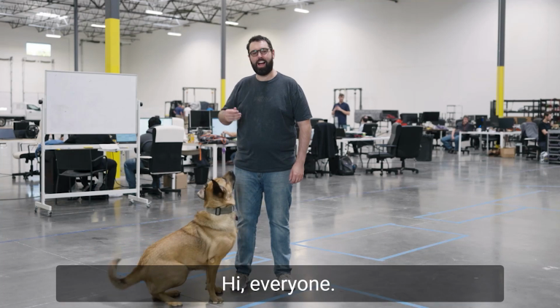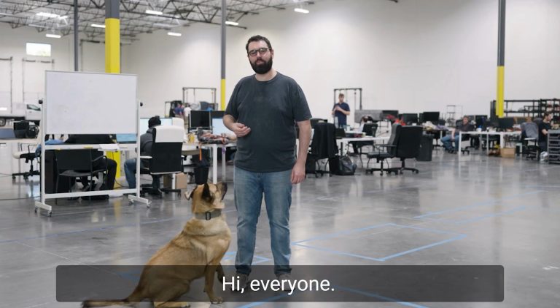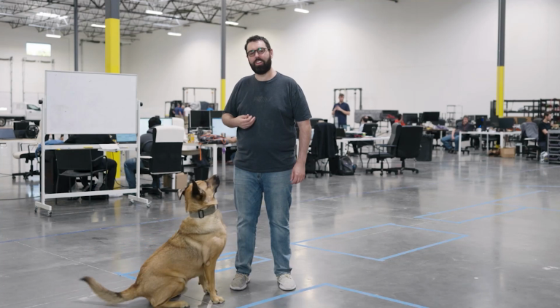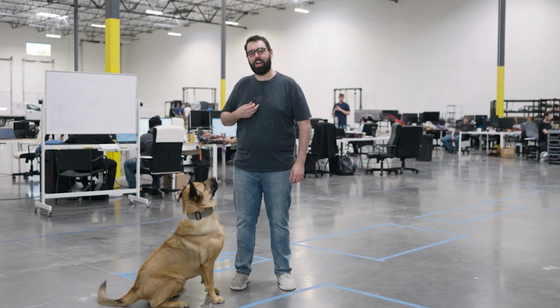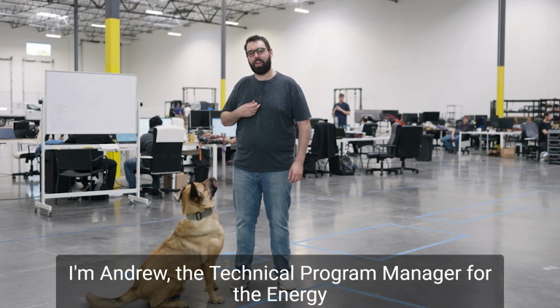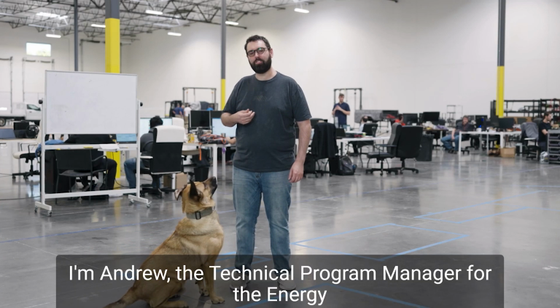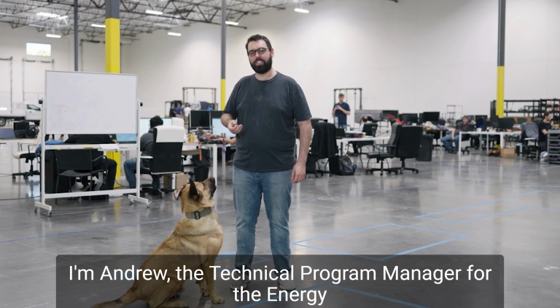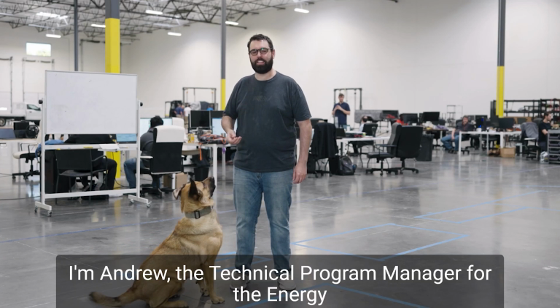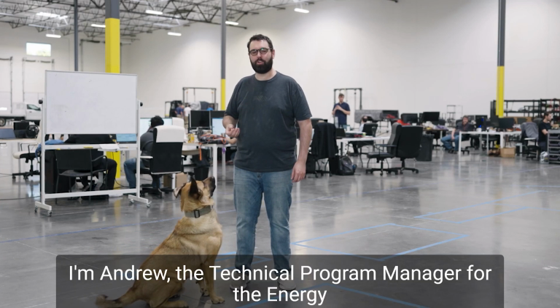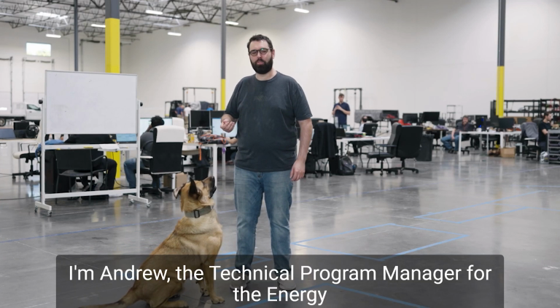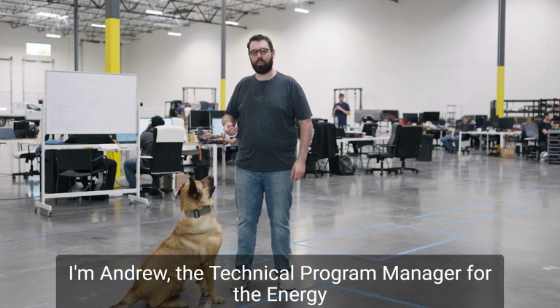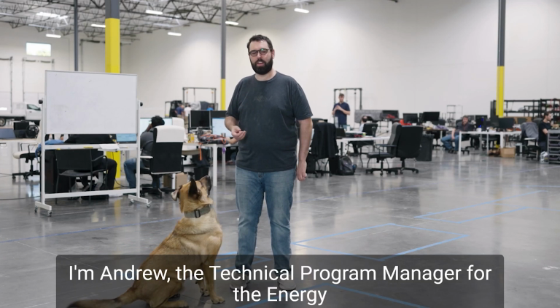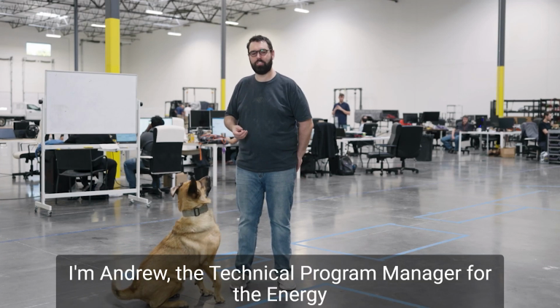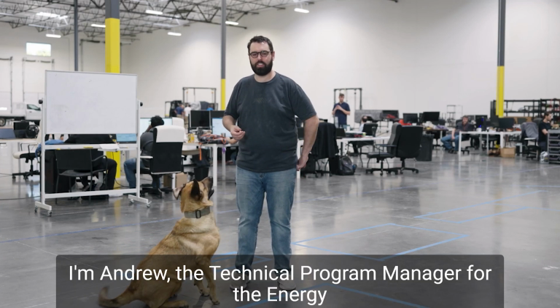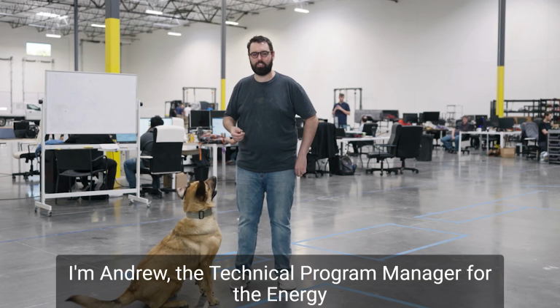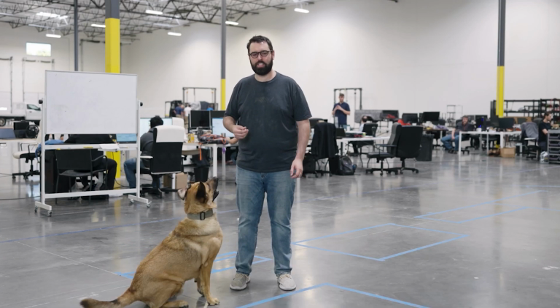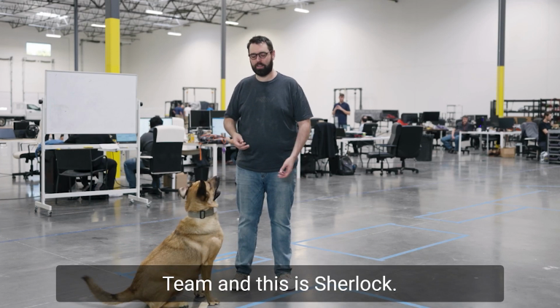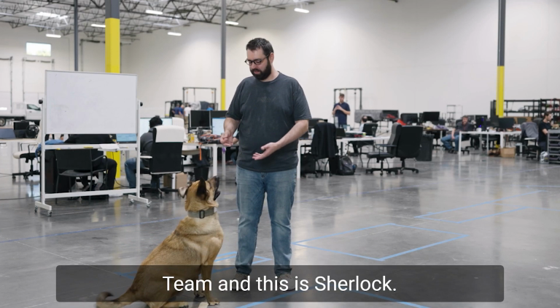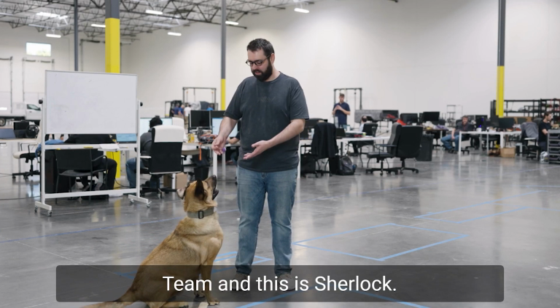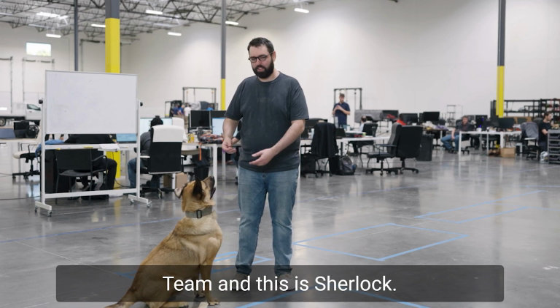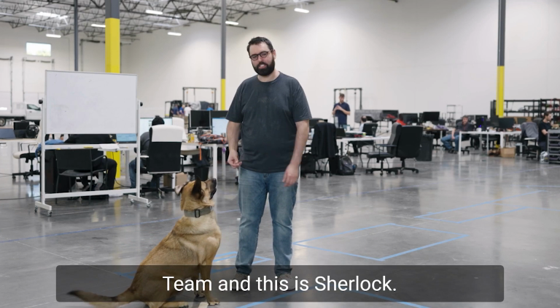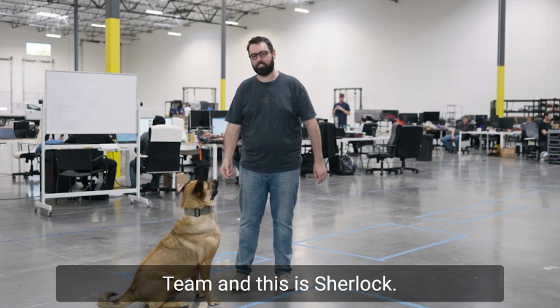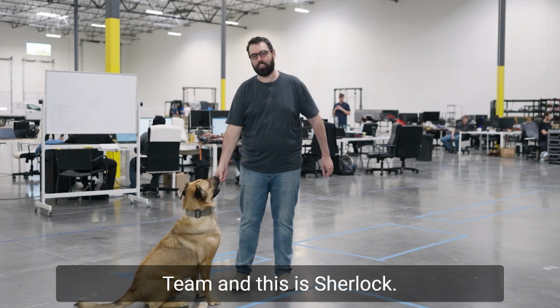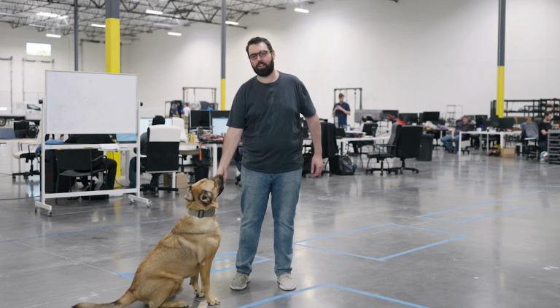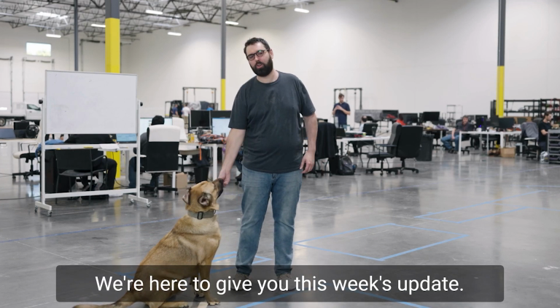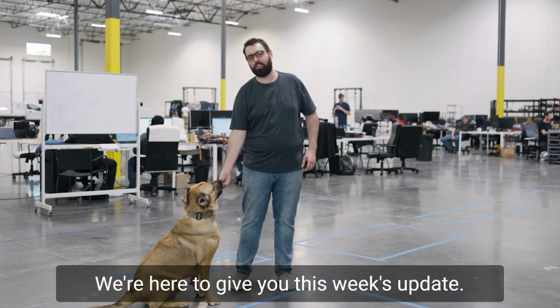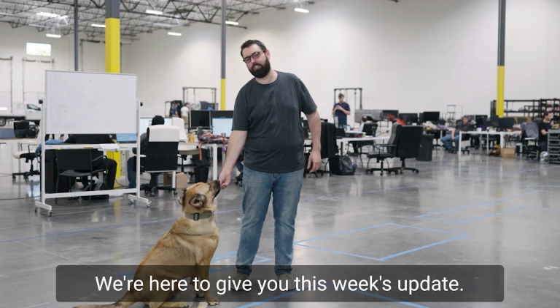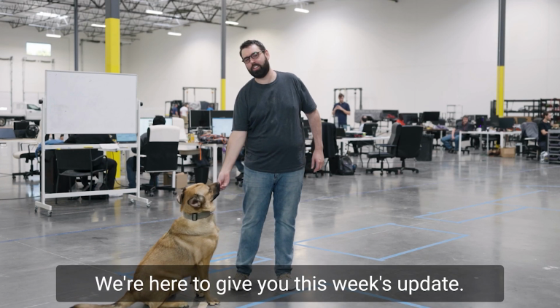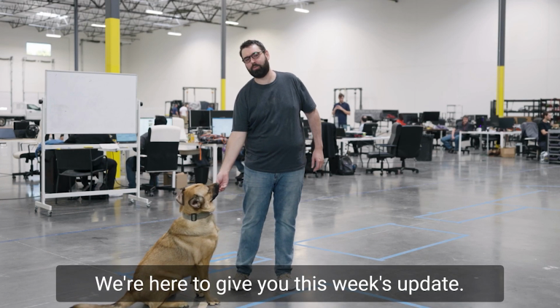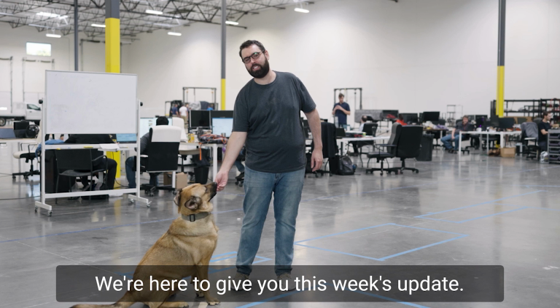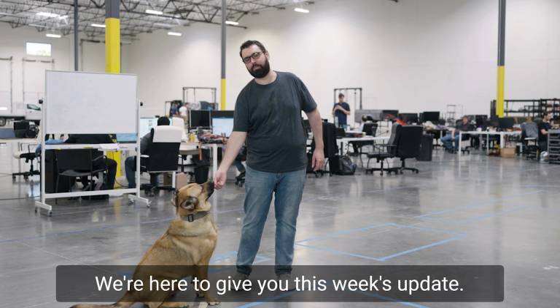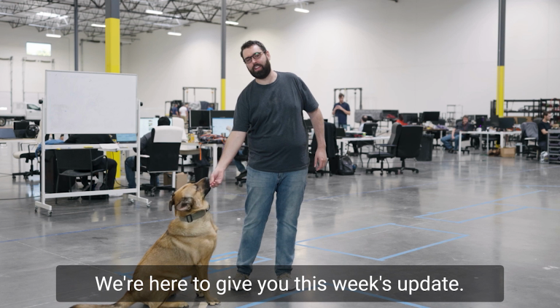Hi everyone, I'm Andrew, the technical program manager for the Energy Team, and this is Sherlock. We're here to give you this week's update.